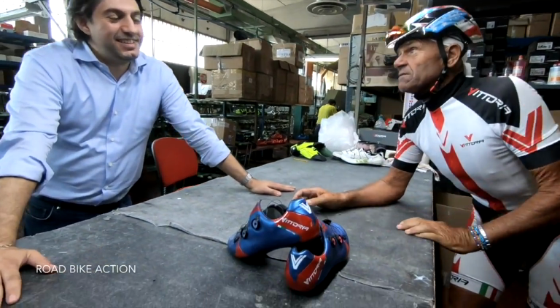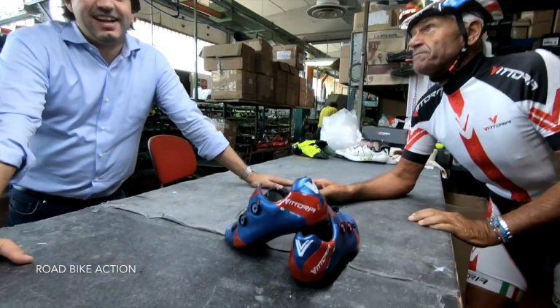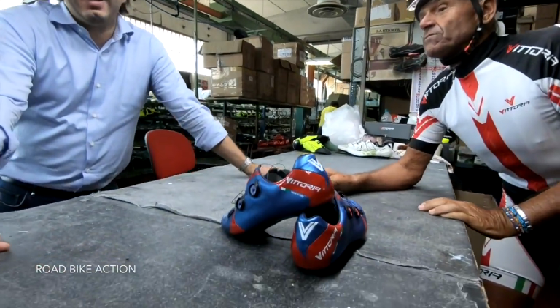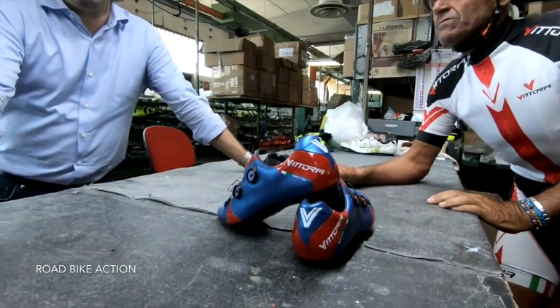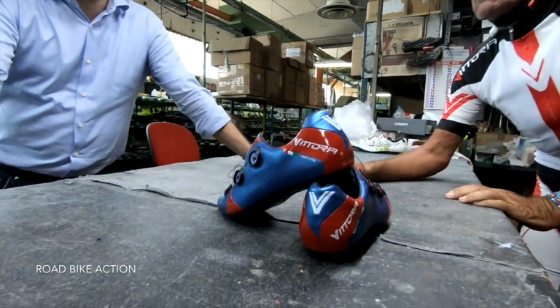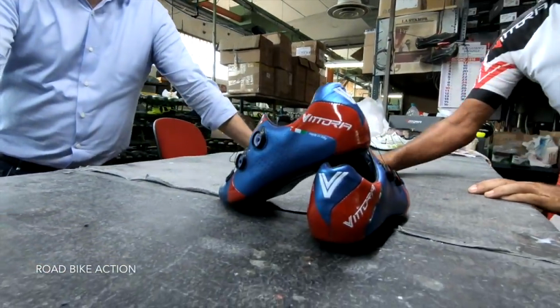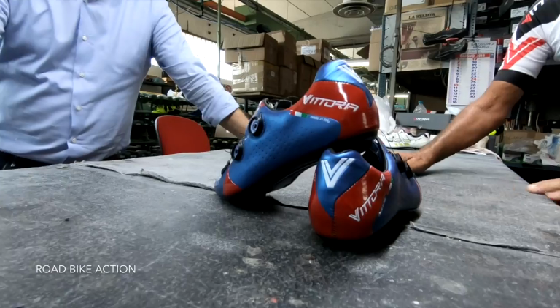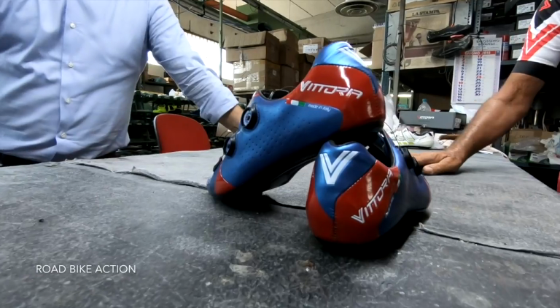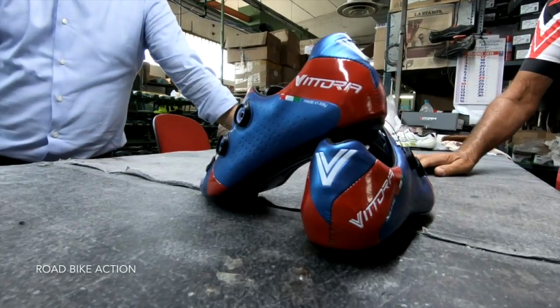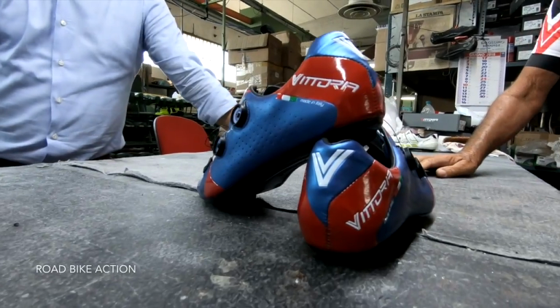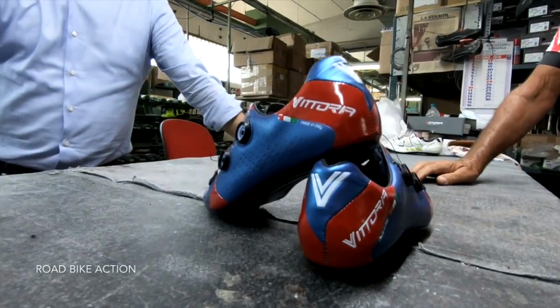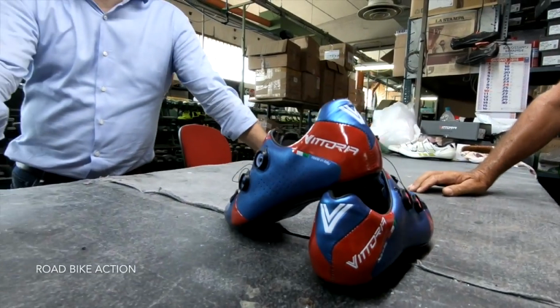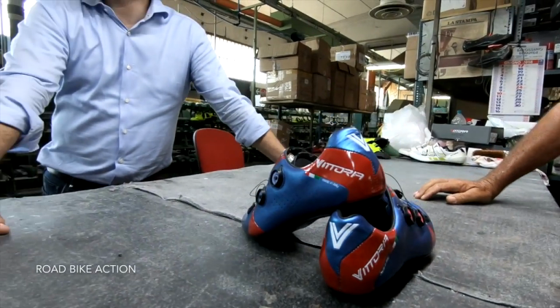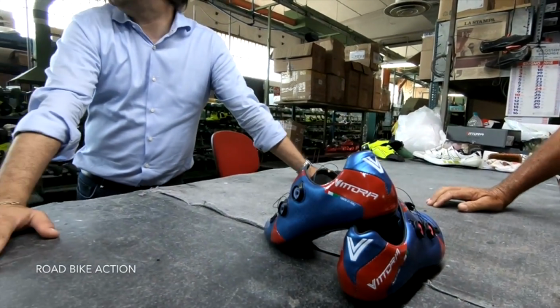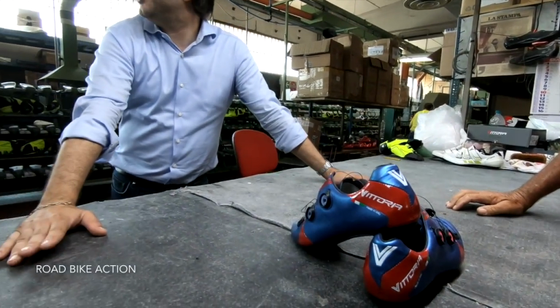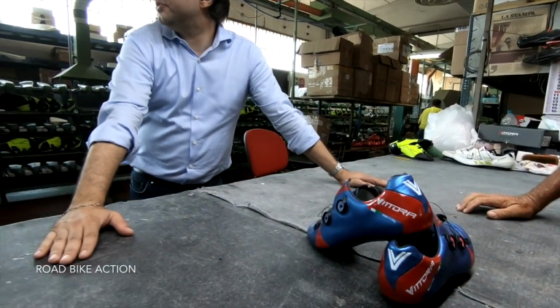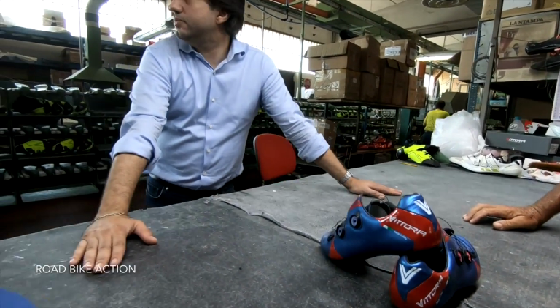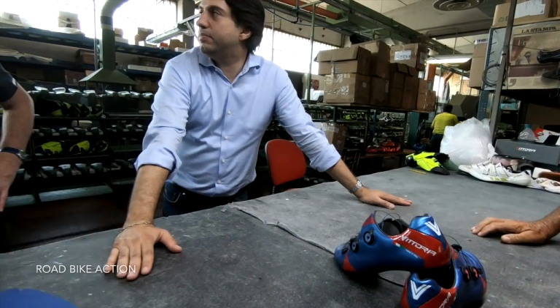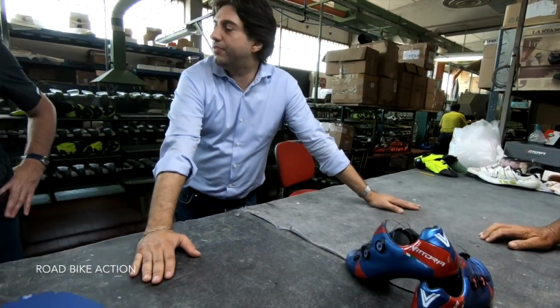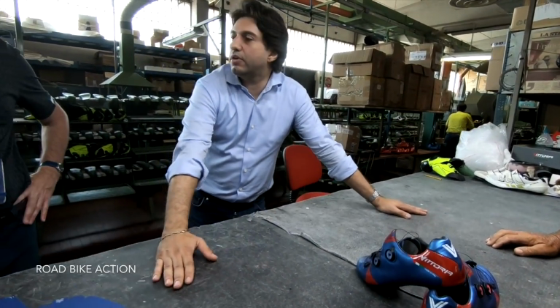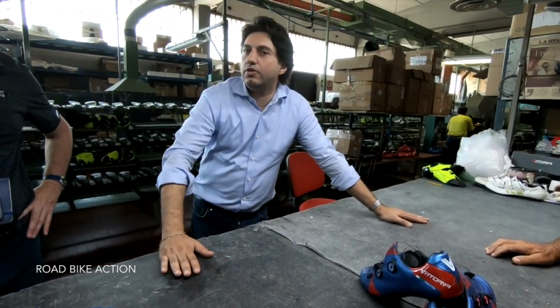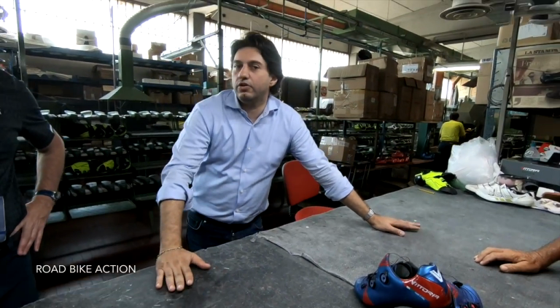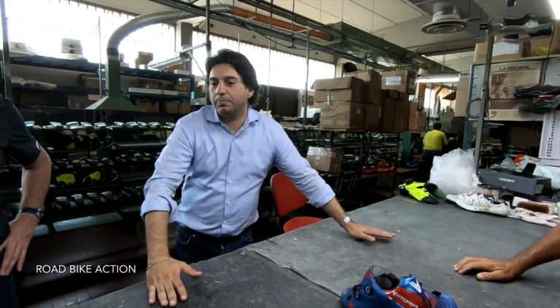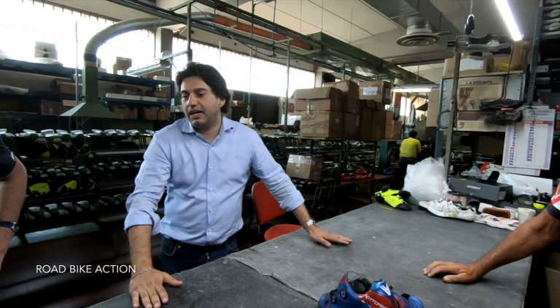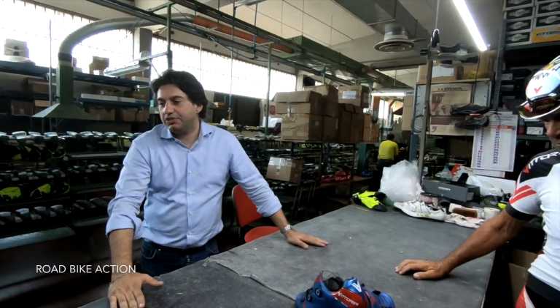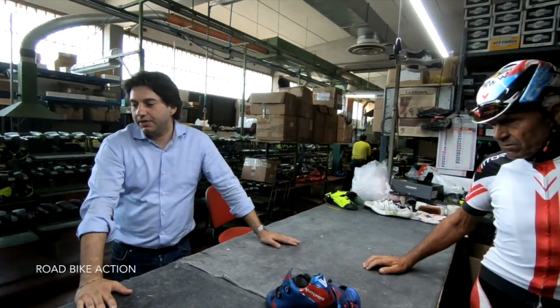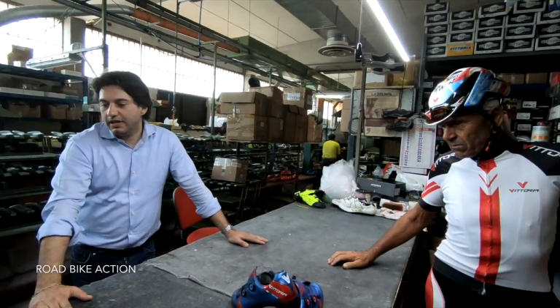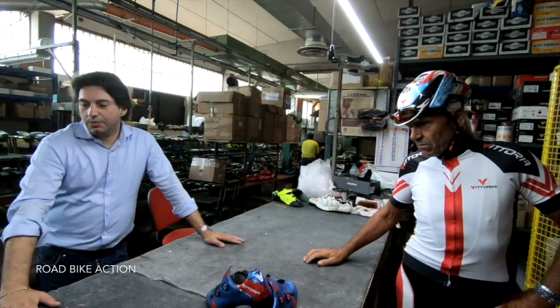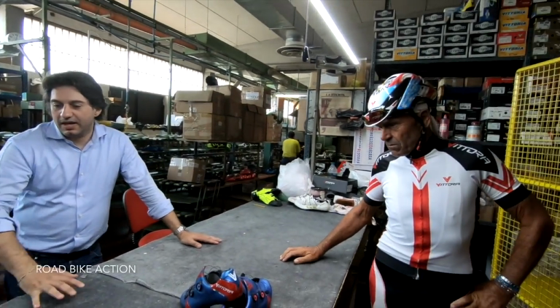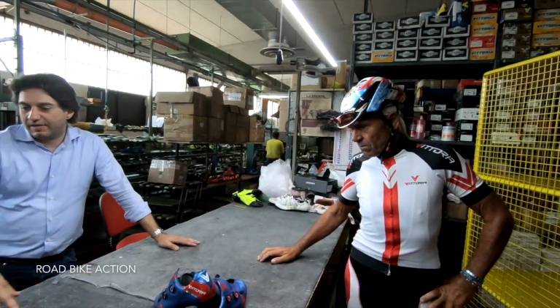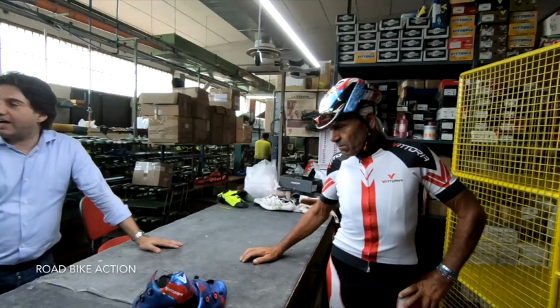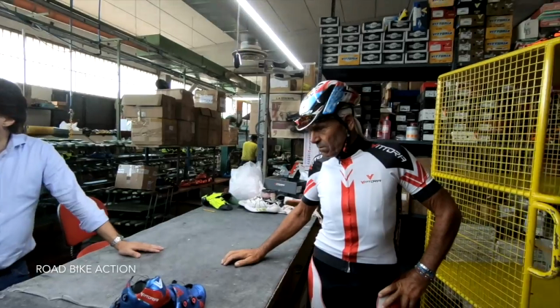And normally when we test the shoe before production, we have riders...